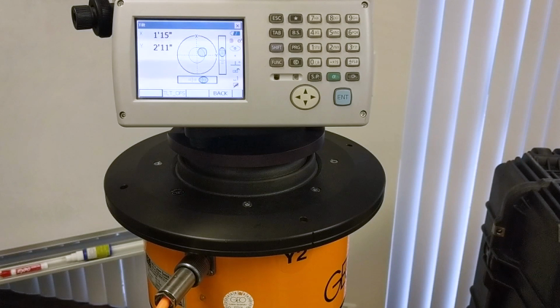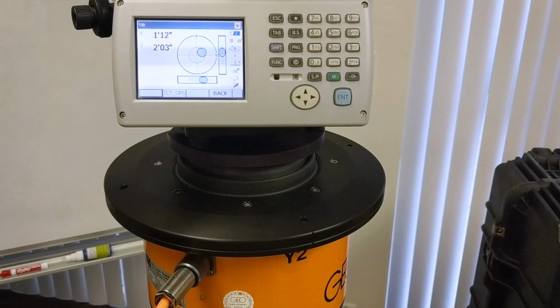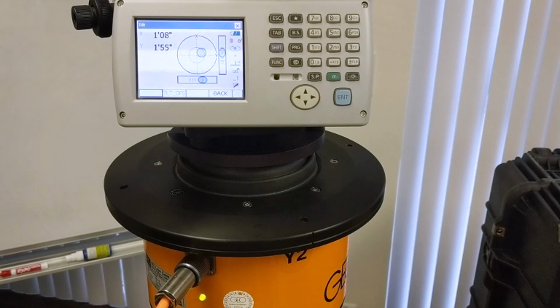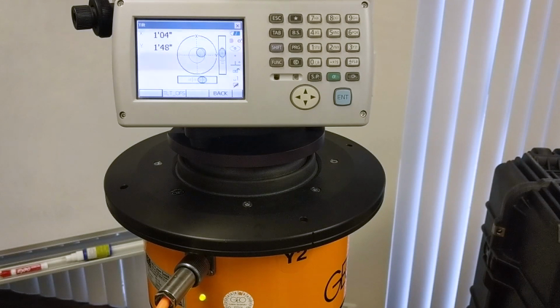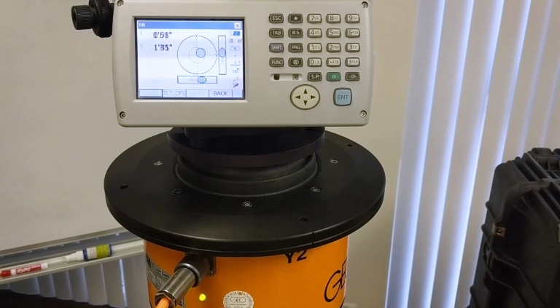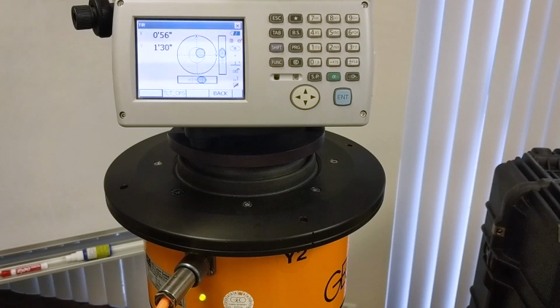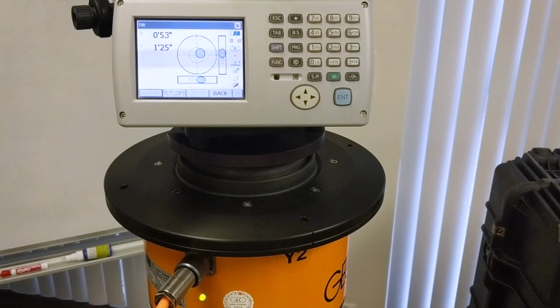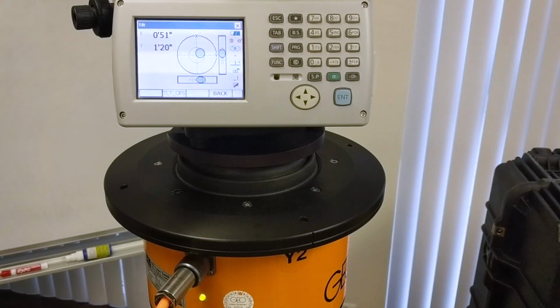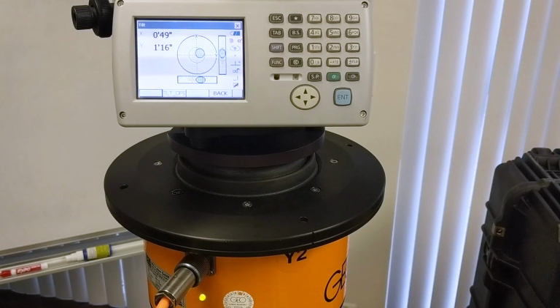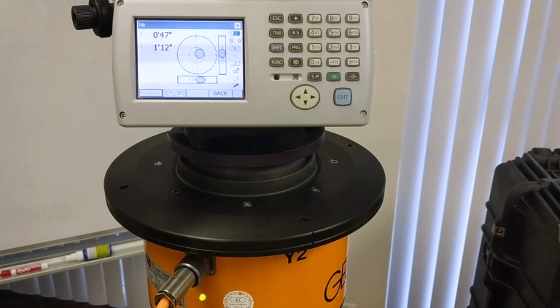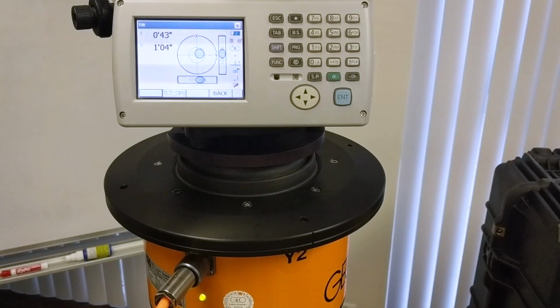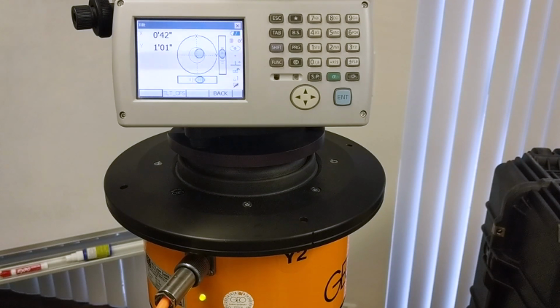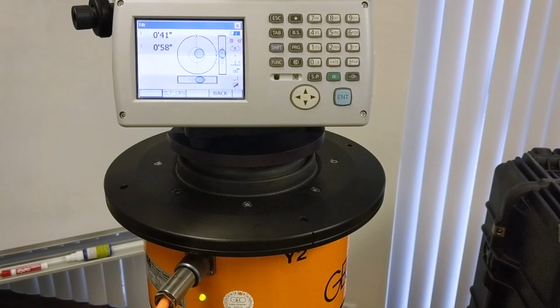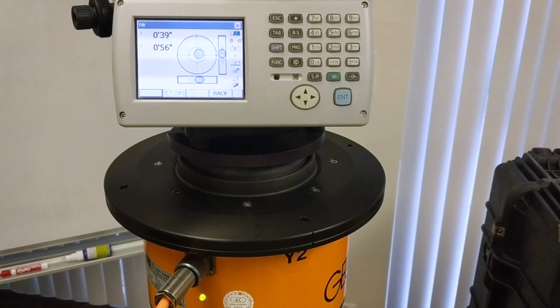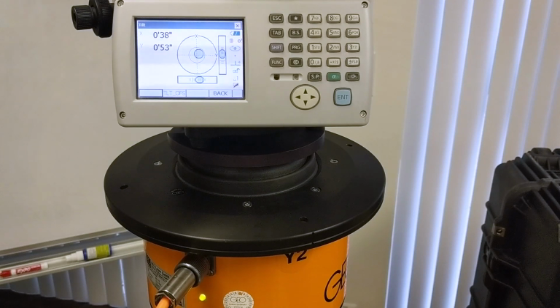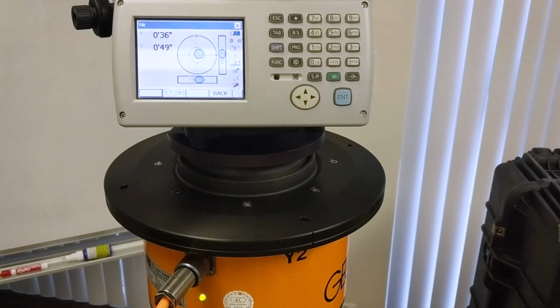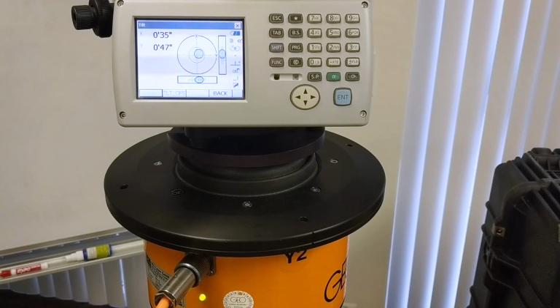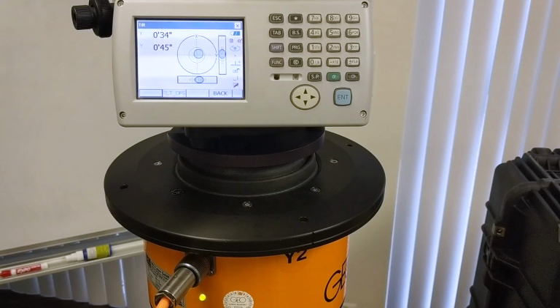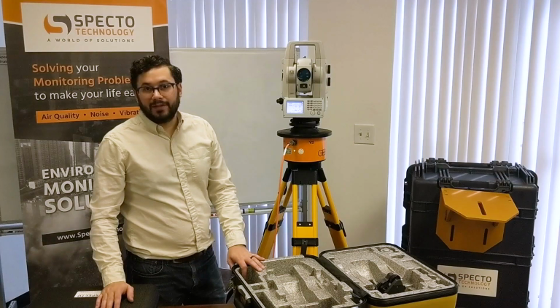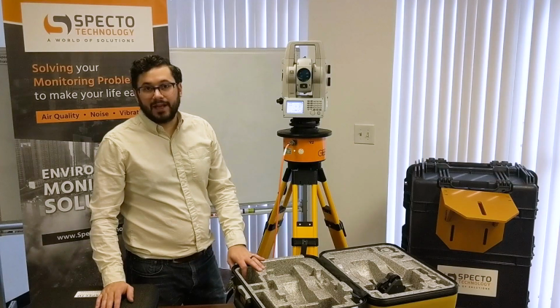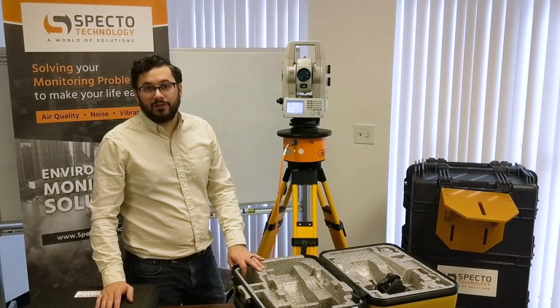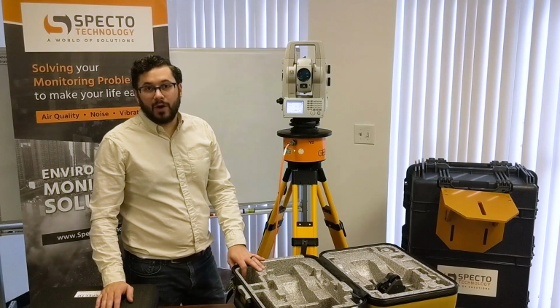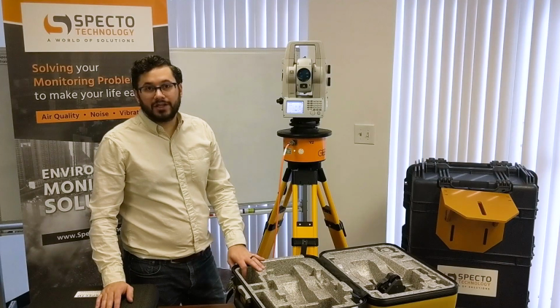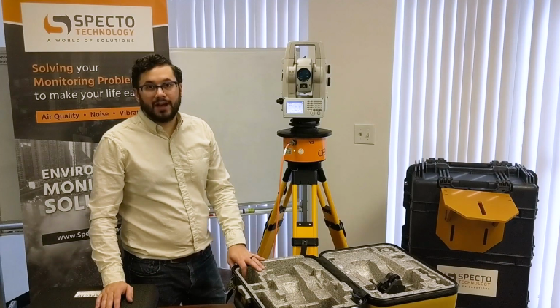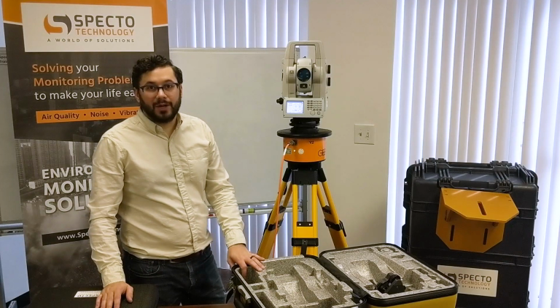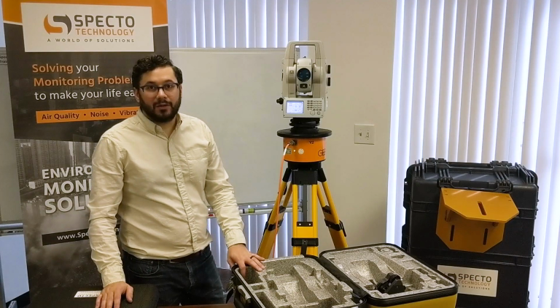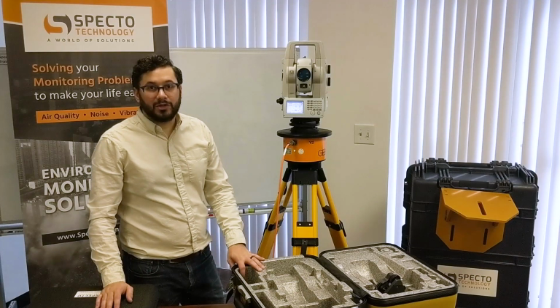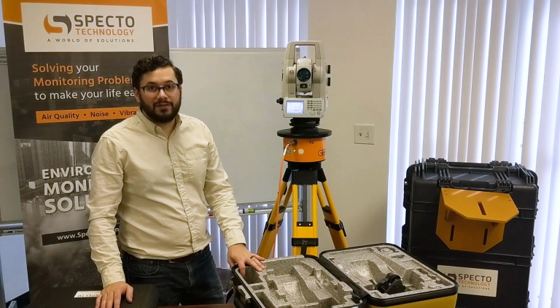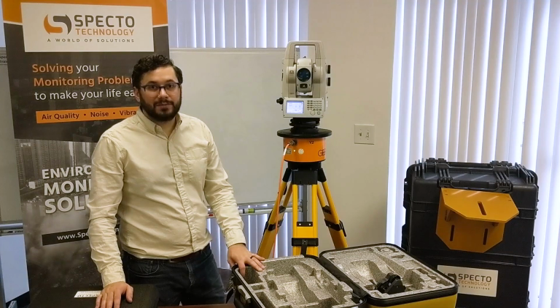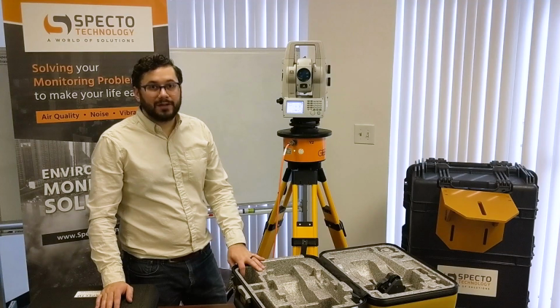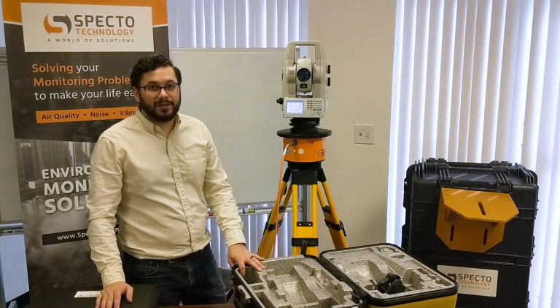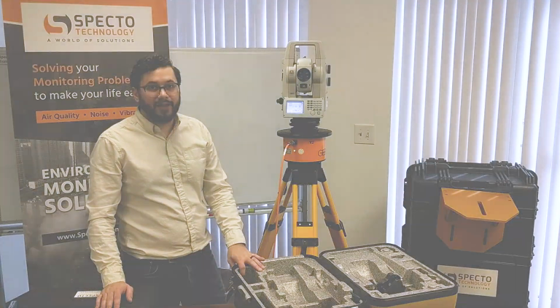No need to go back to the site to re-level your station. Thank you for watching. I've been Eric Boucher for Spectre Technology.